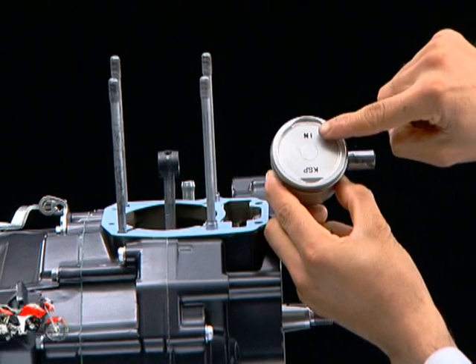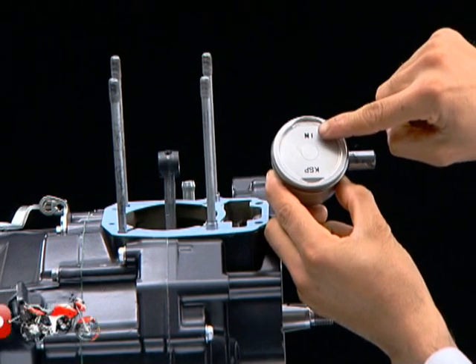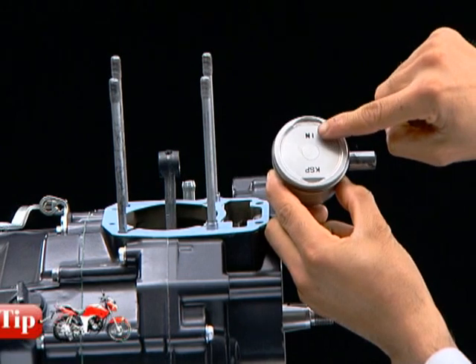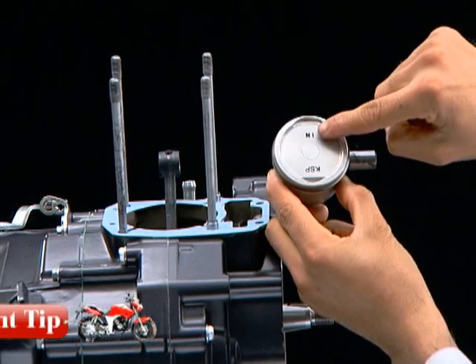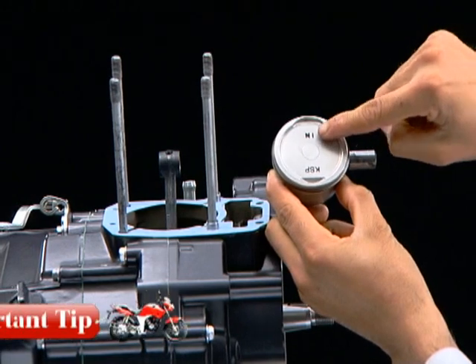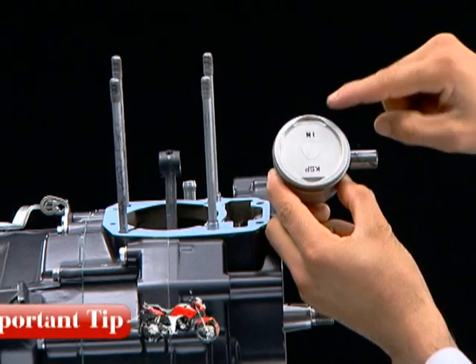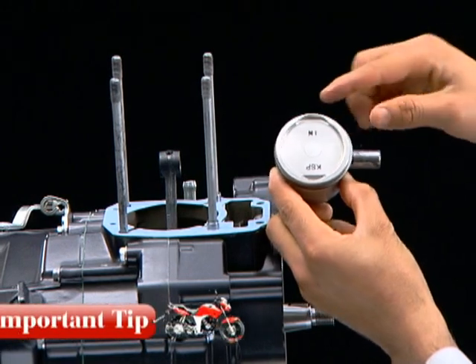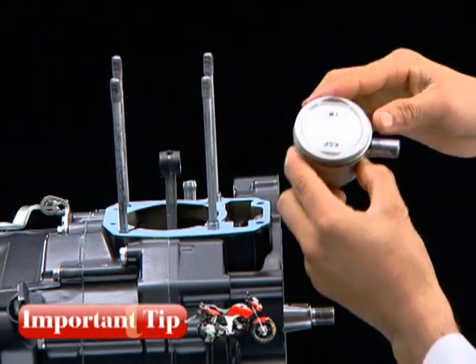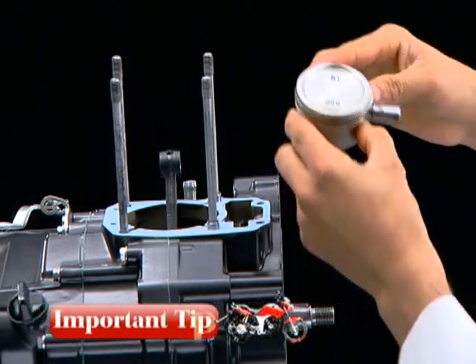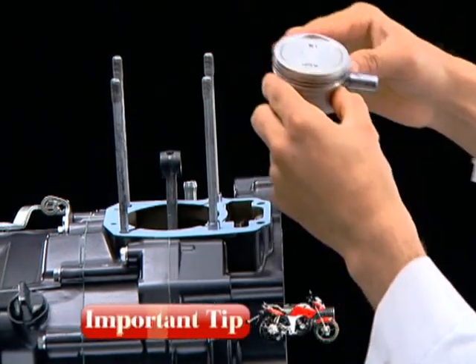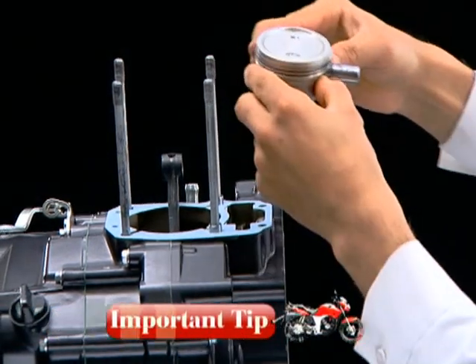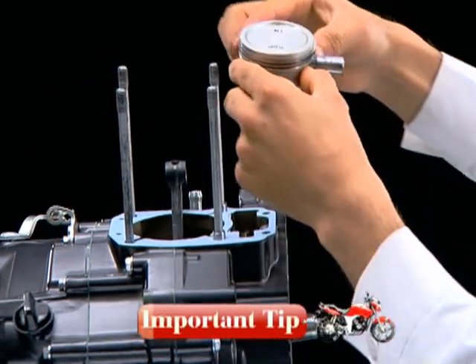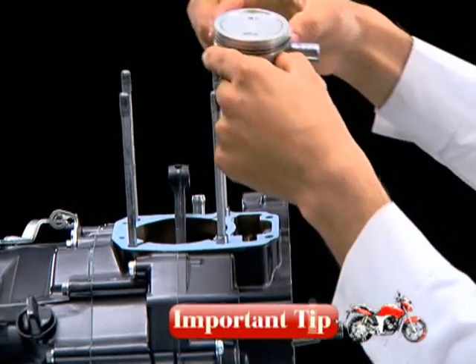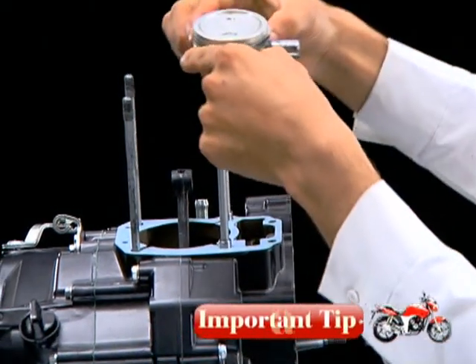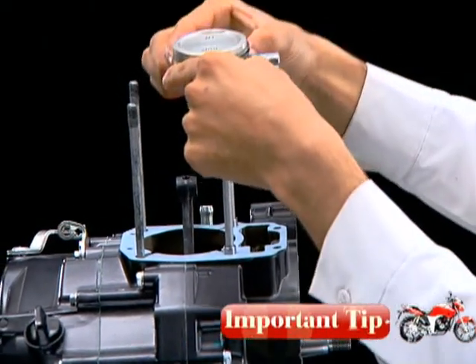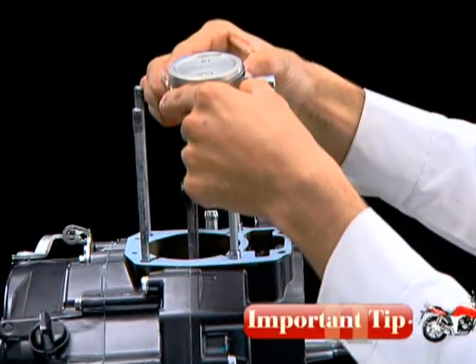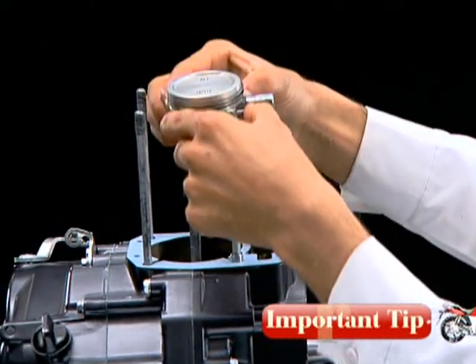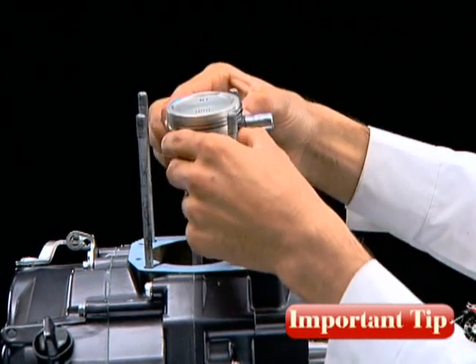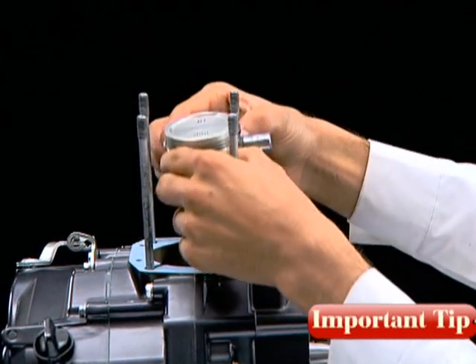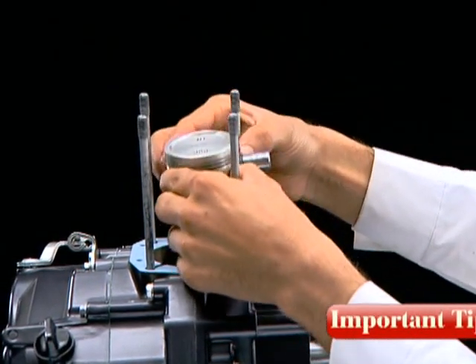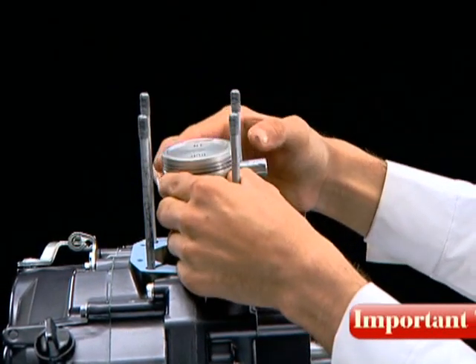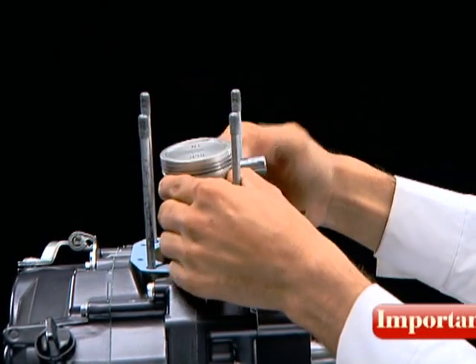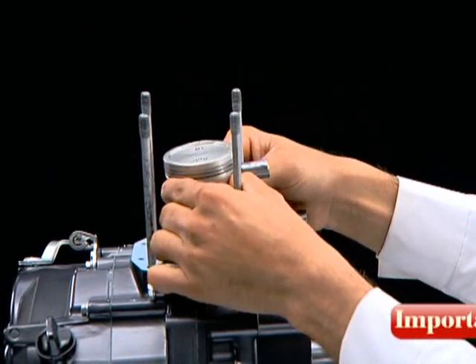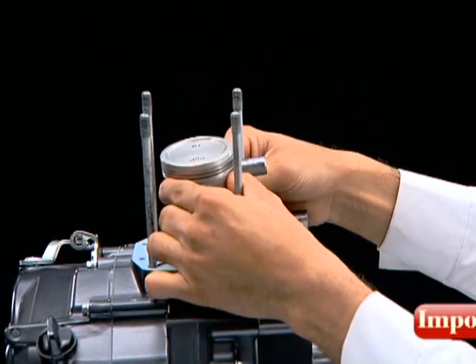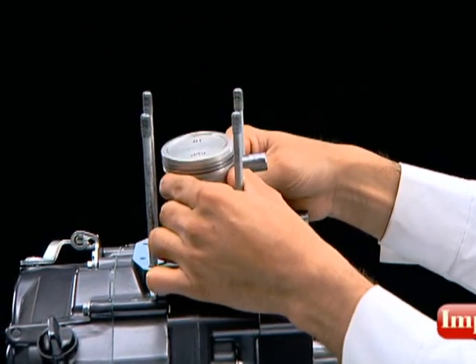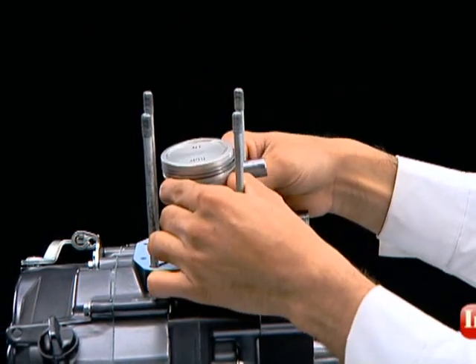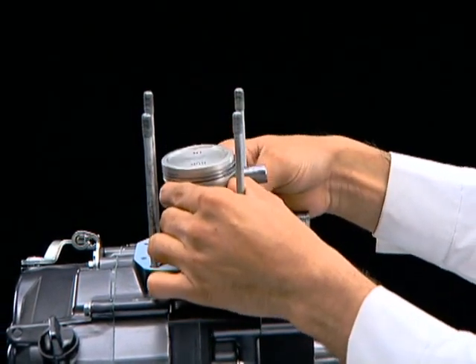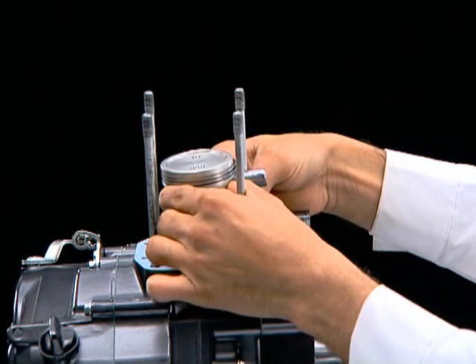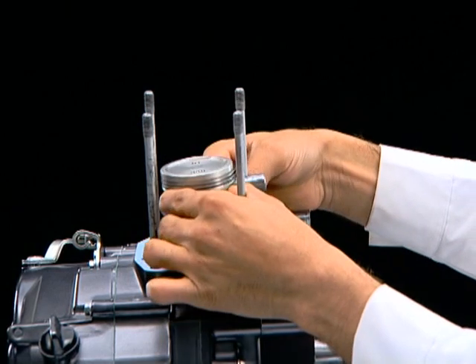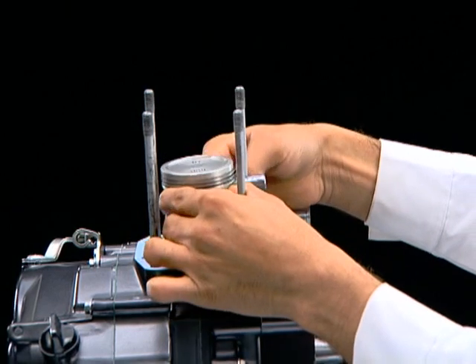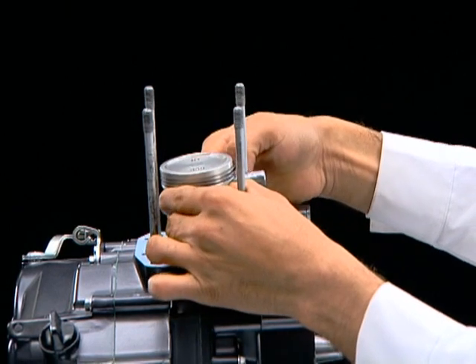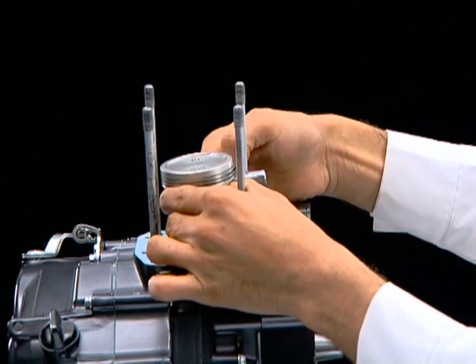Ensure that the 'IN' mark on the piston faces towards the inlet manifold side.